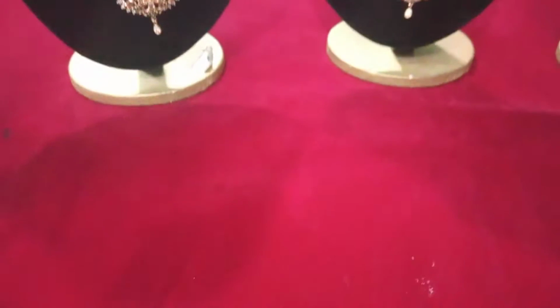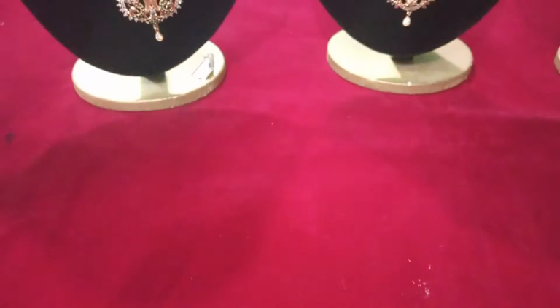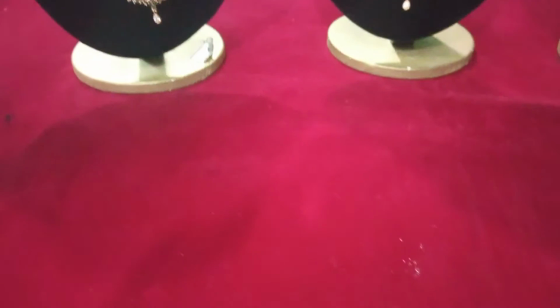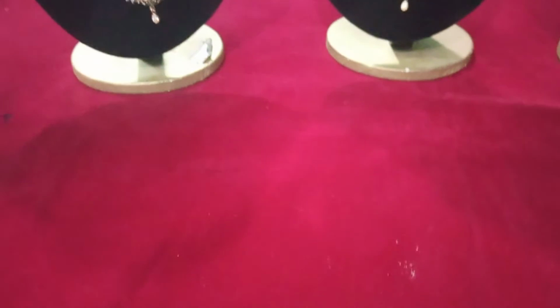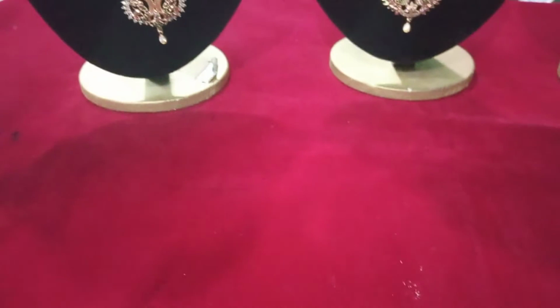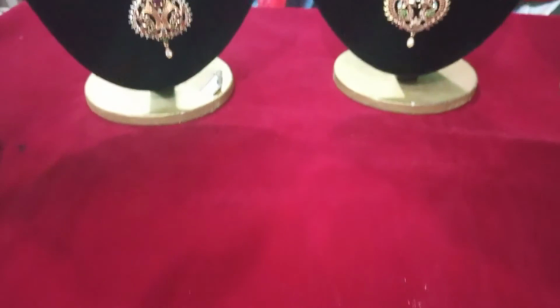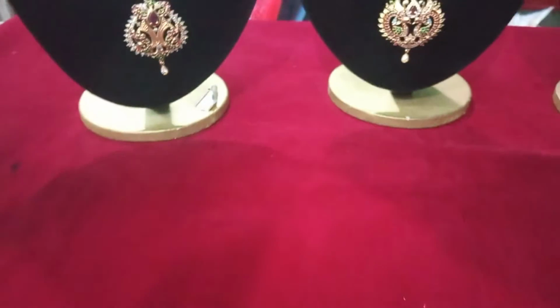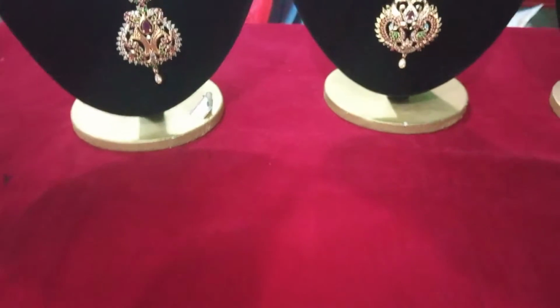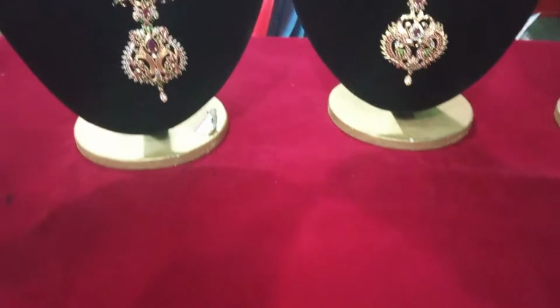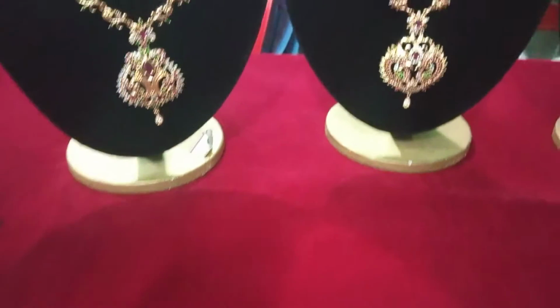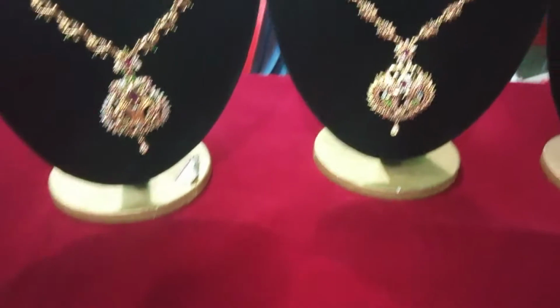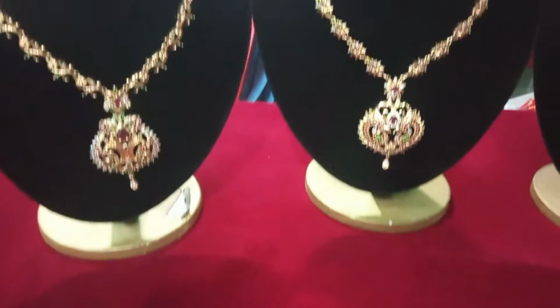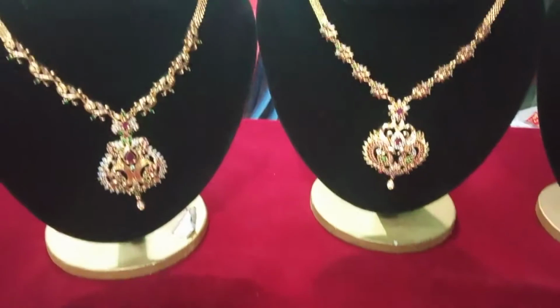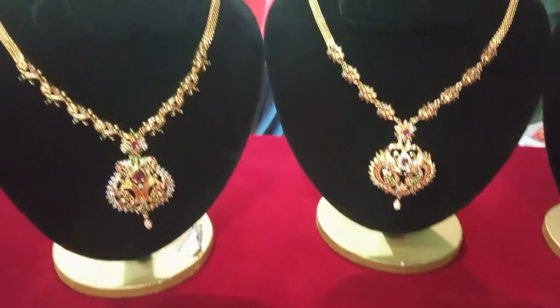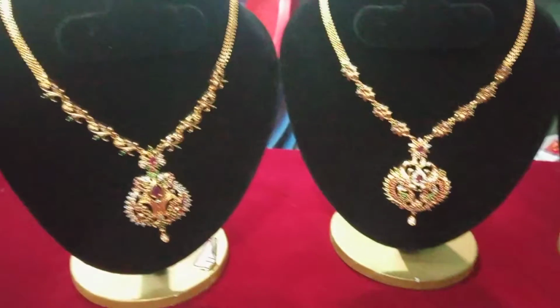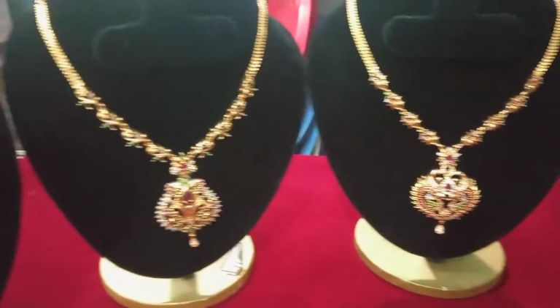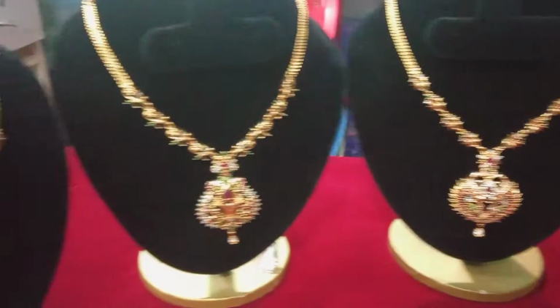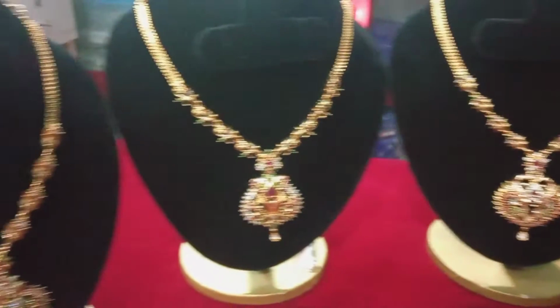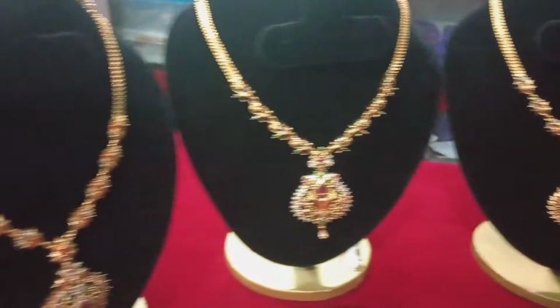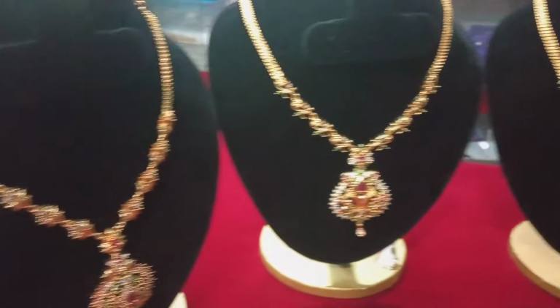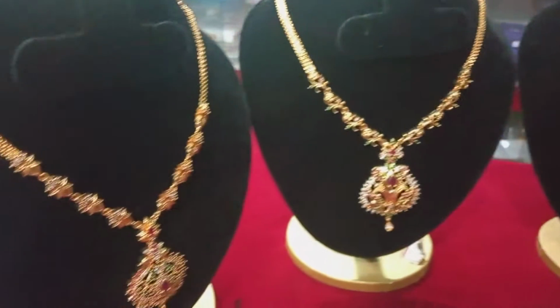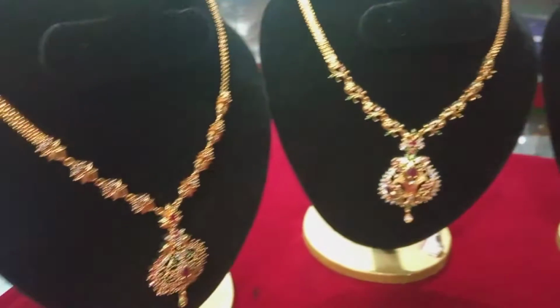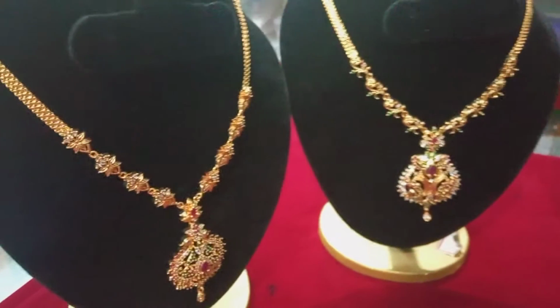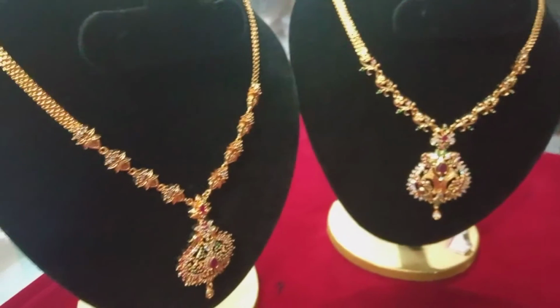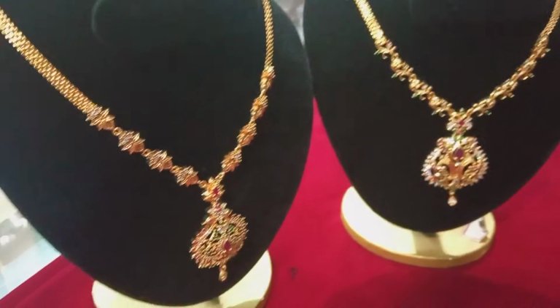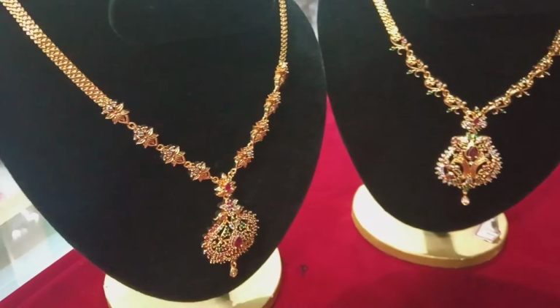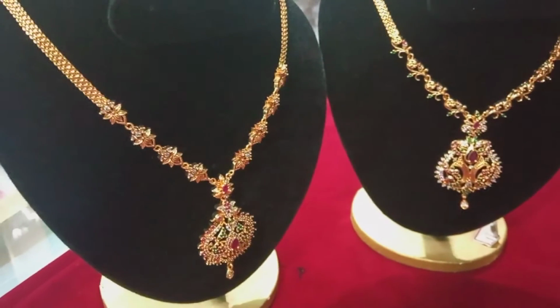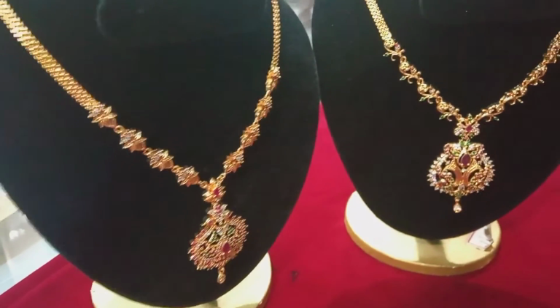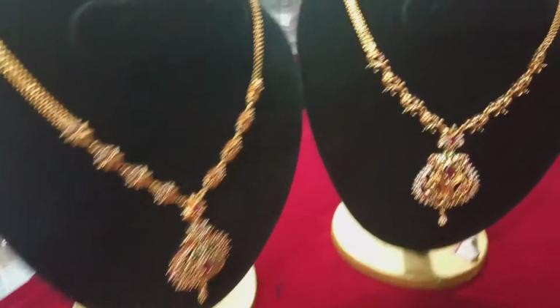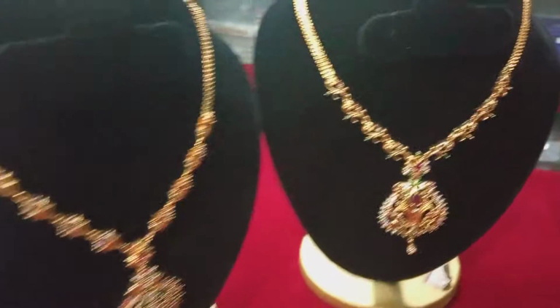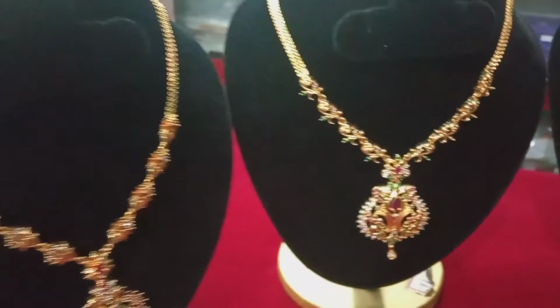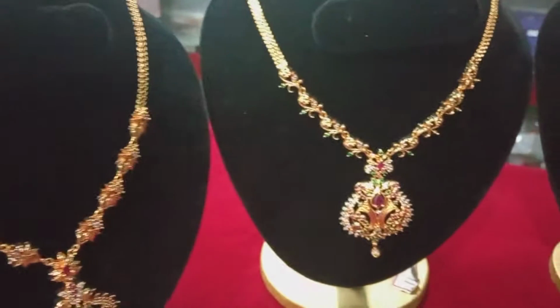Hello everyone. Welcome to Anna Gold Covering. Let's look at the Adison neck sets.